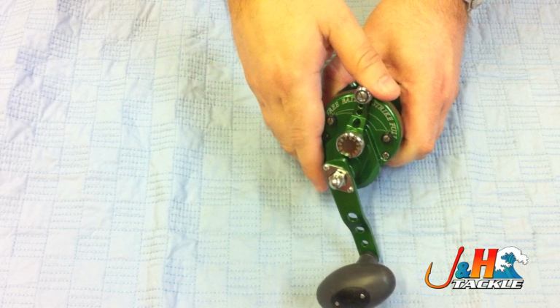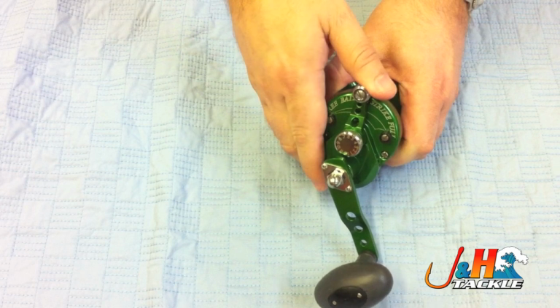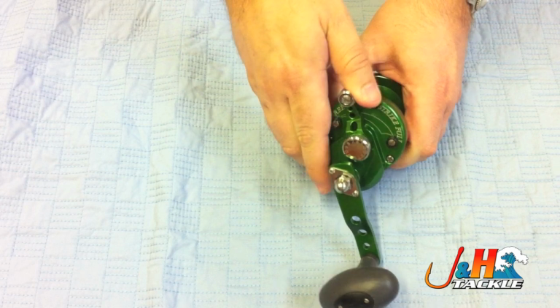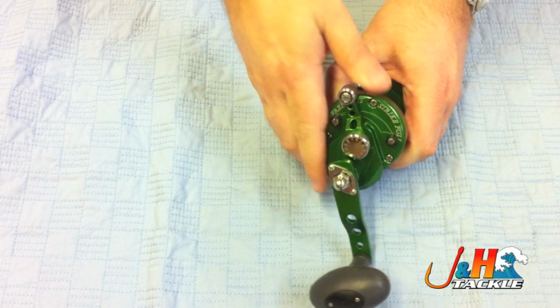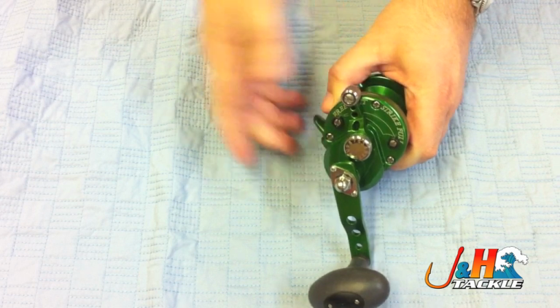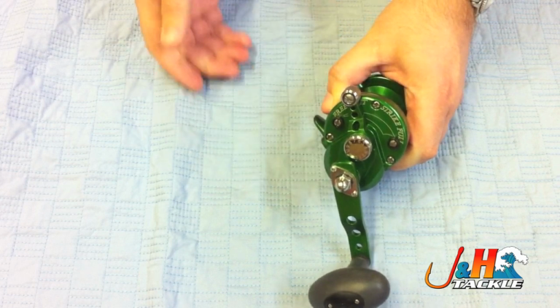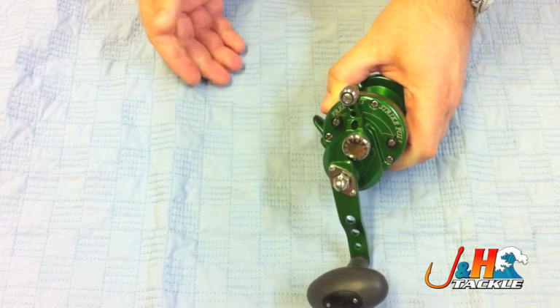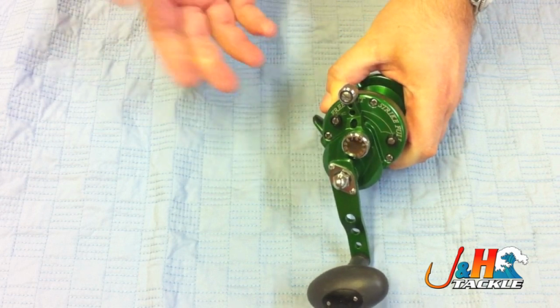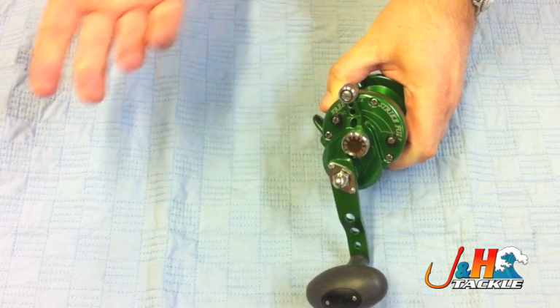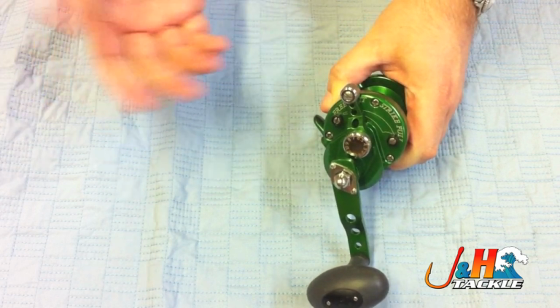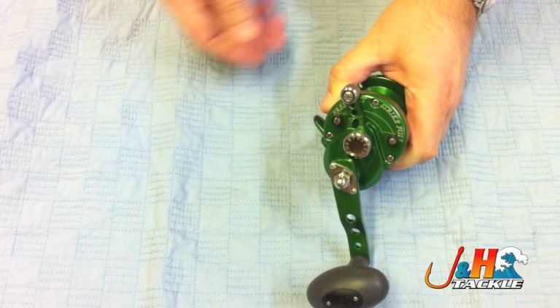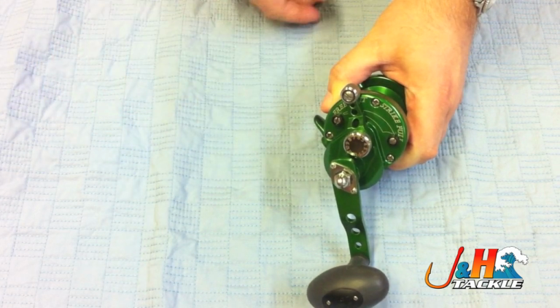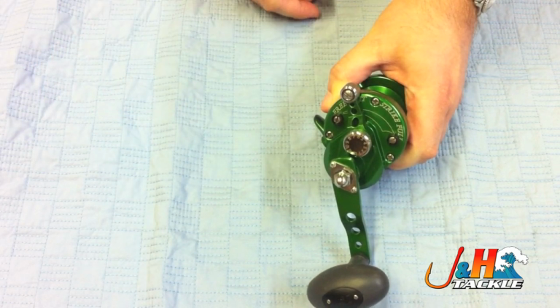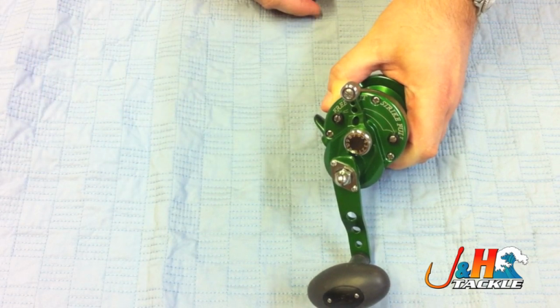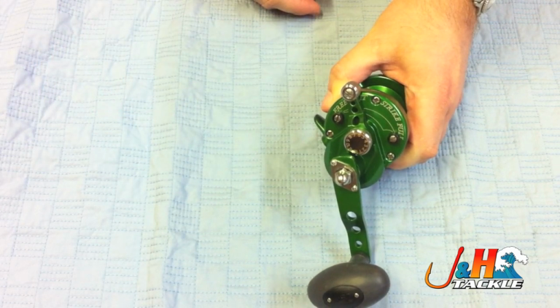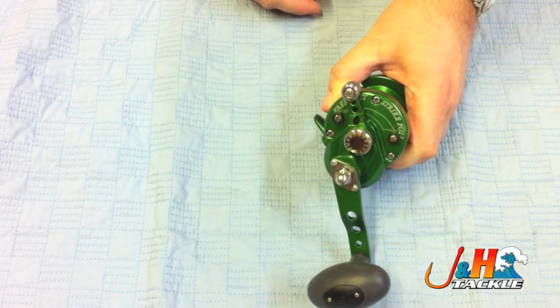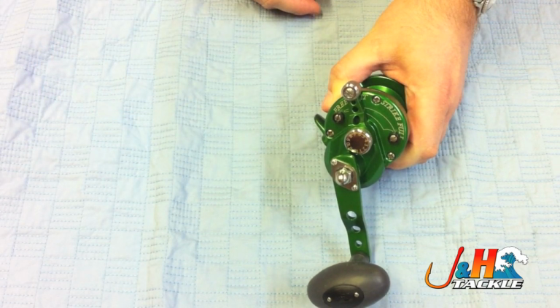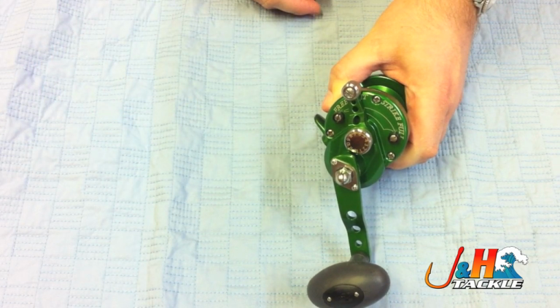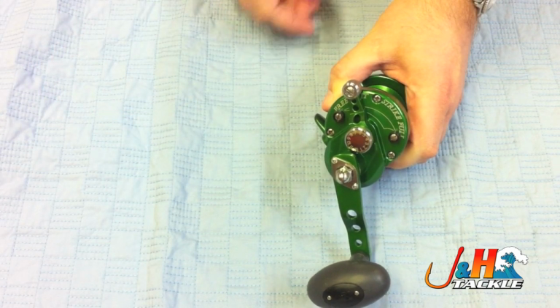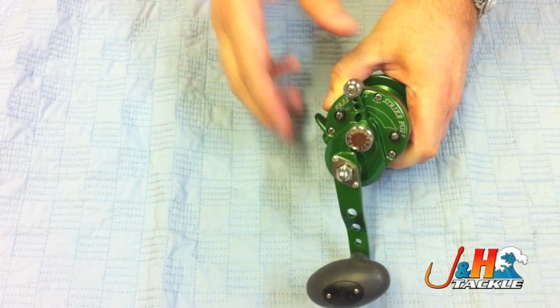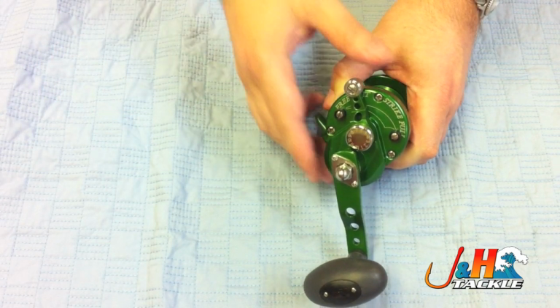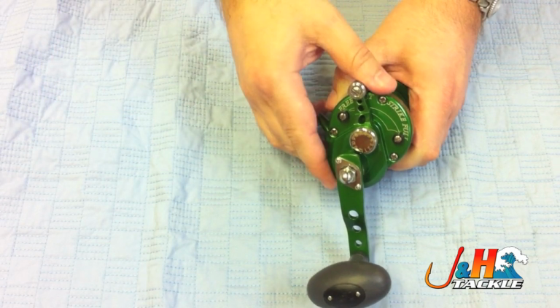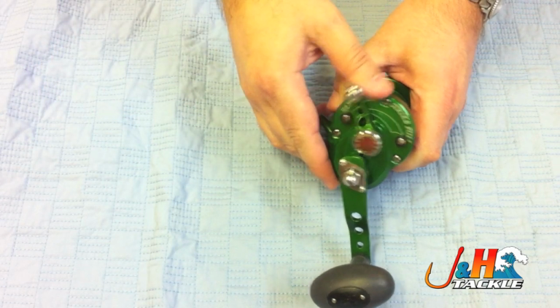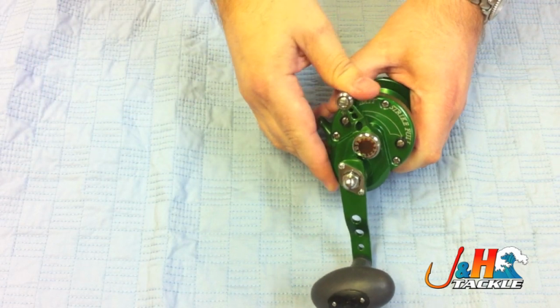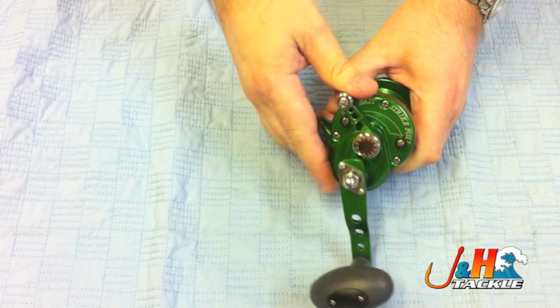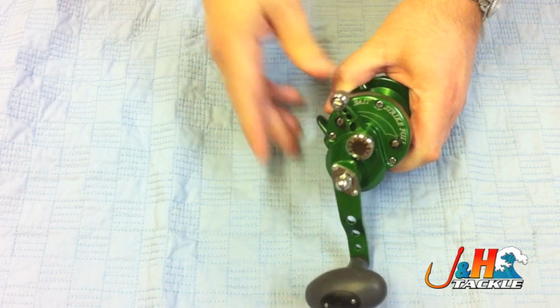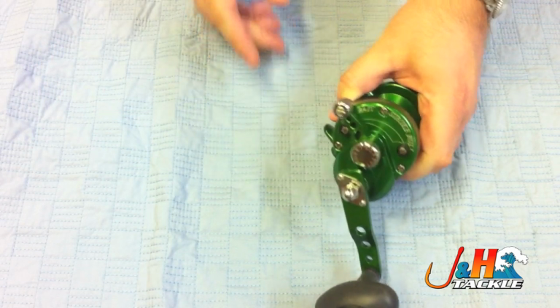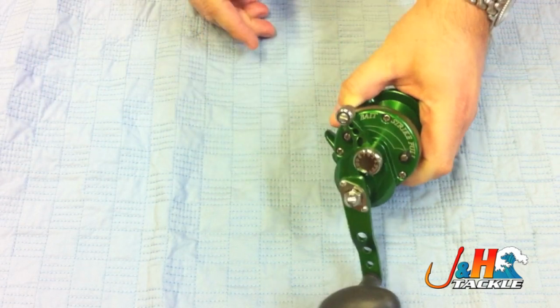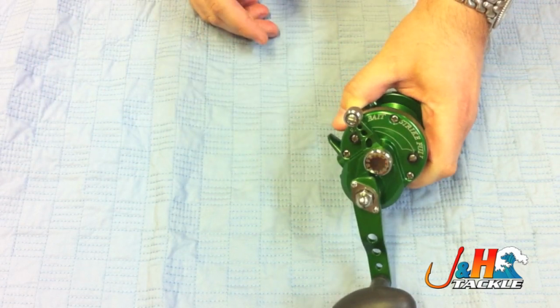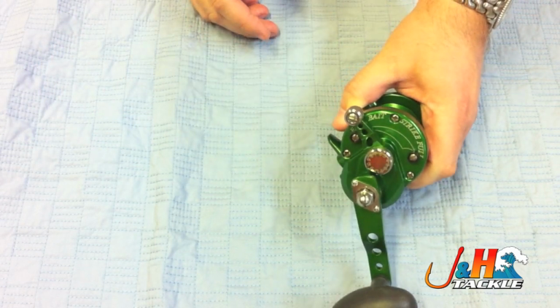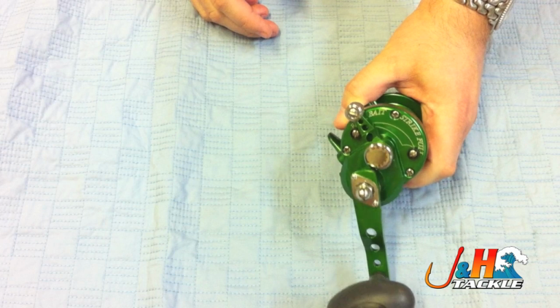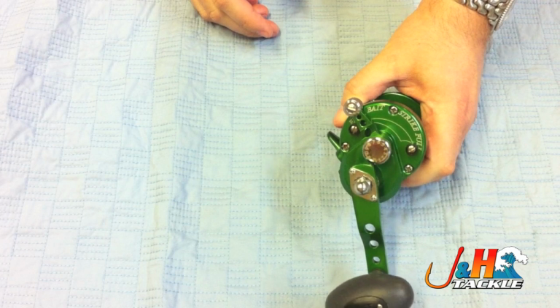There's also a nice bait setting, and that's pretty much how you use the lever drag reels.